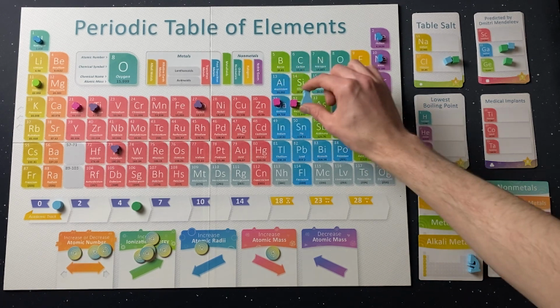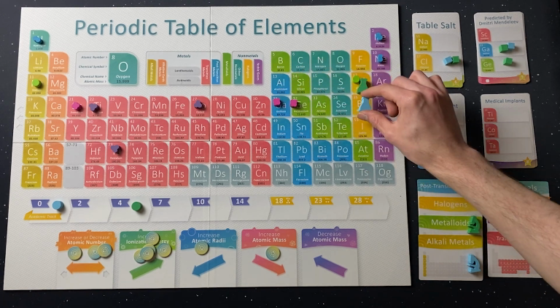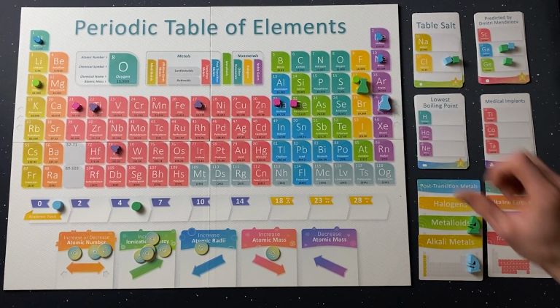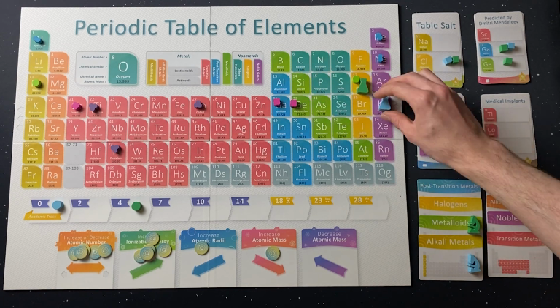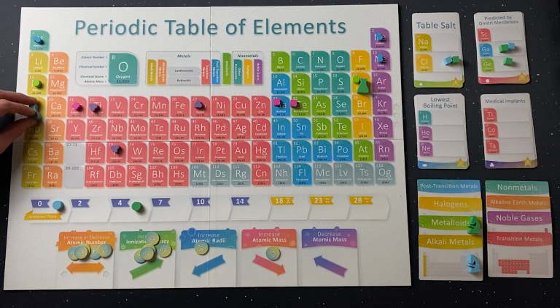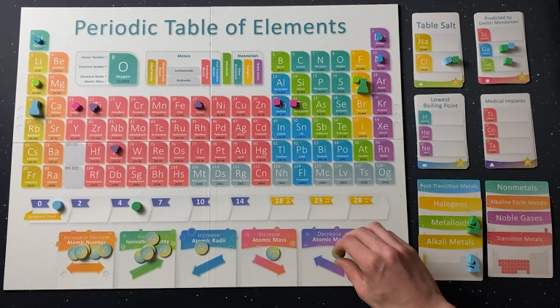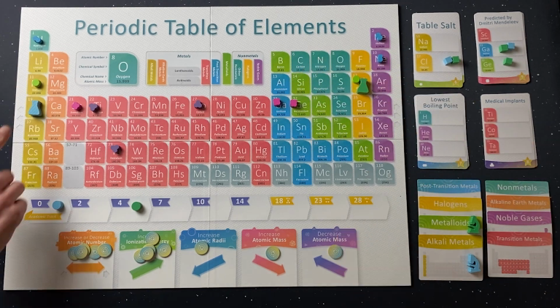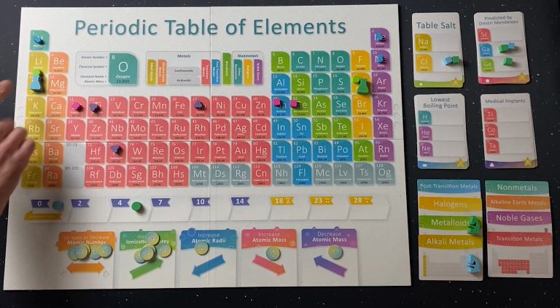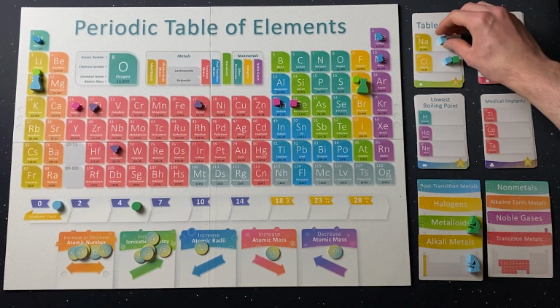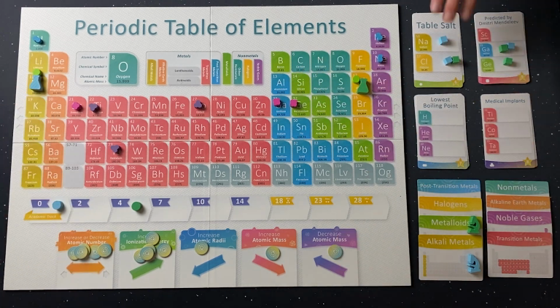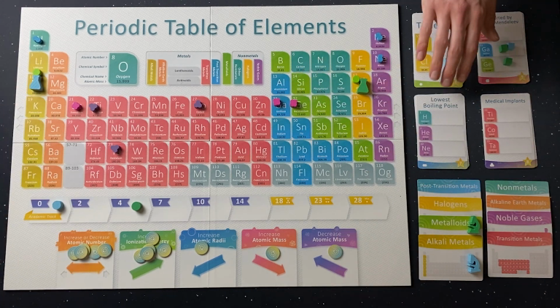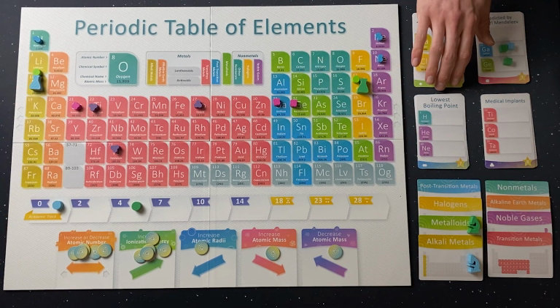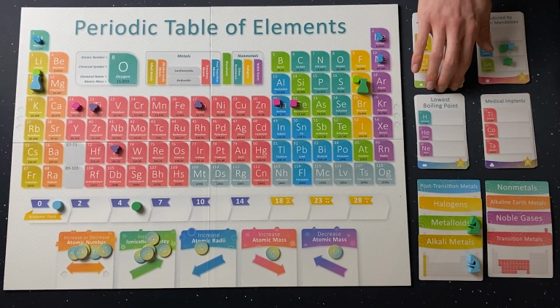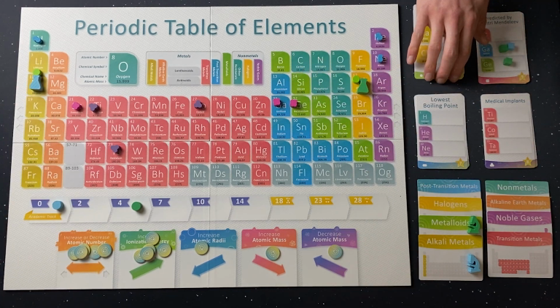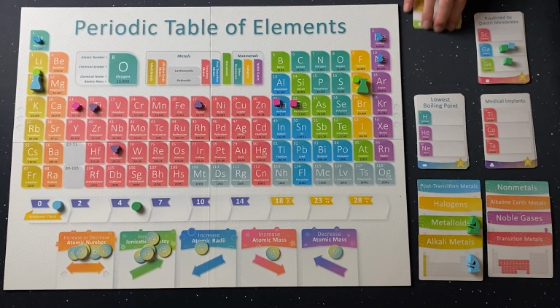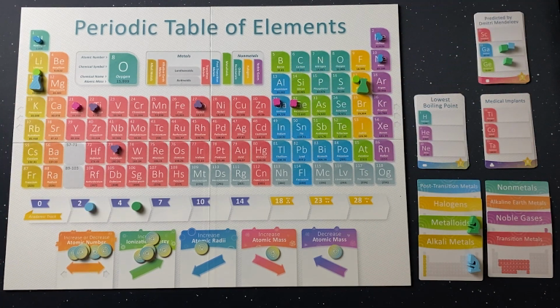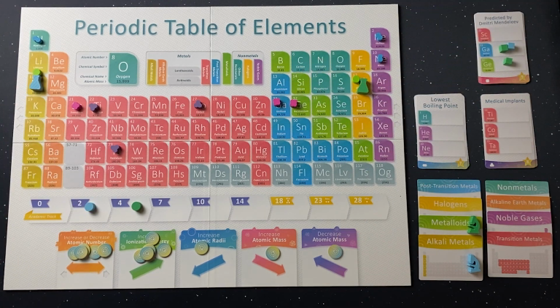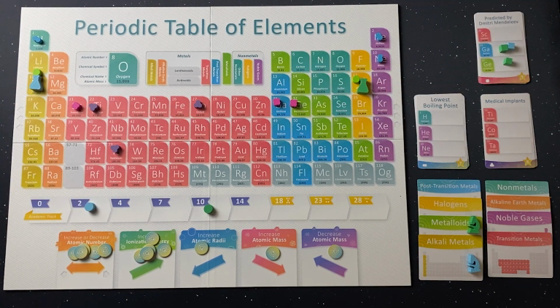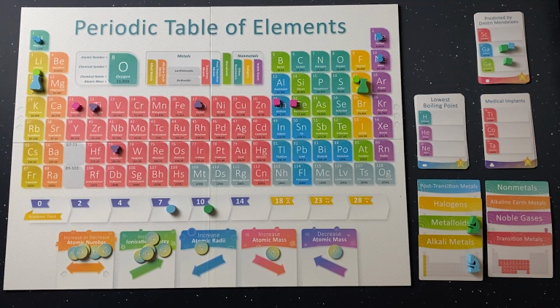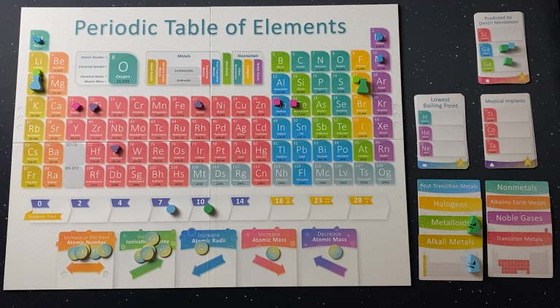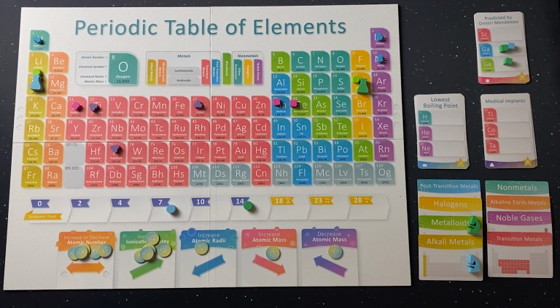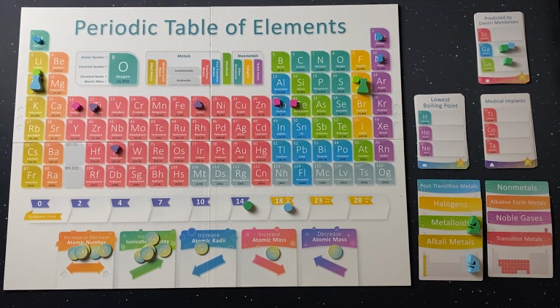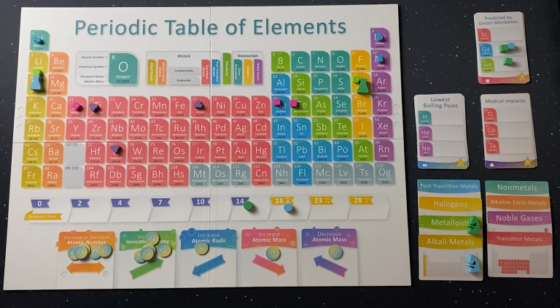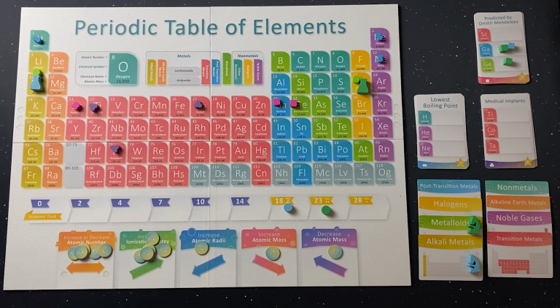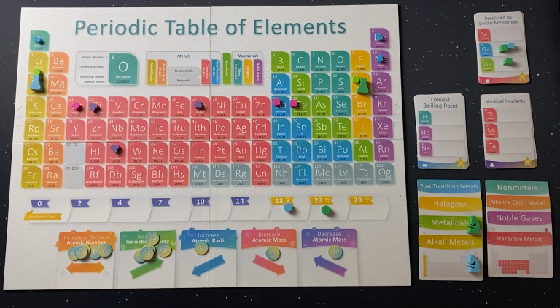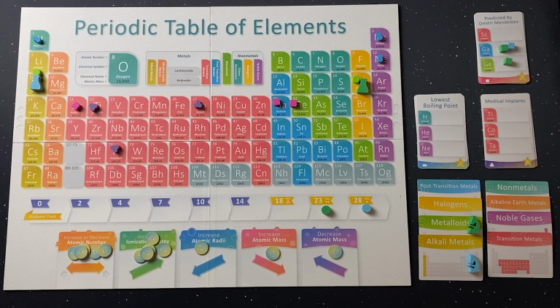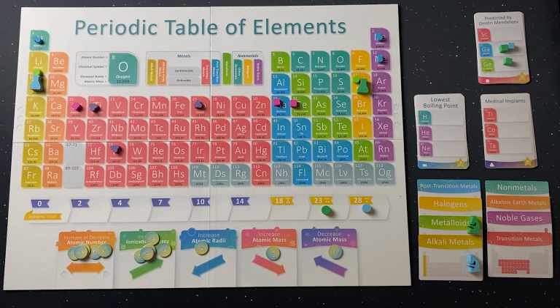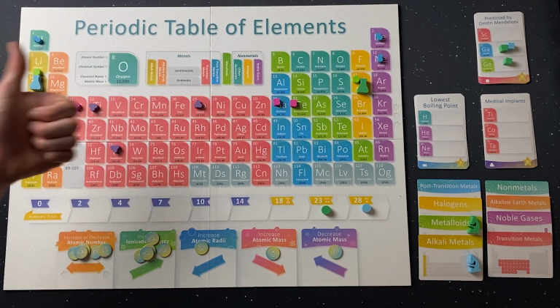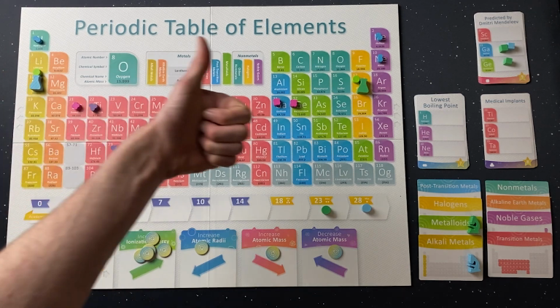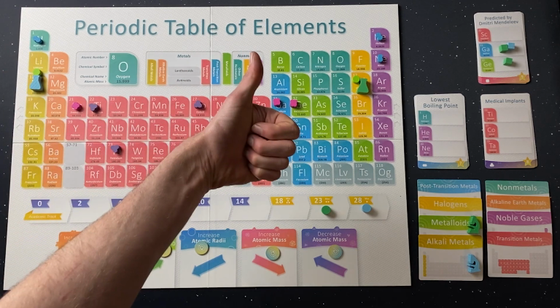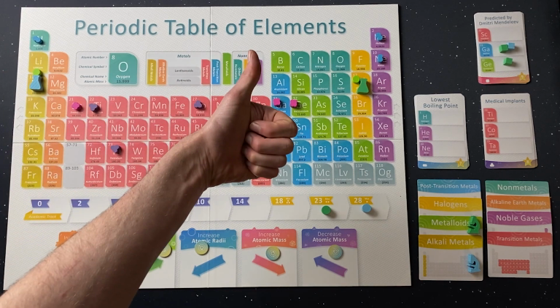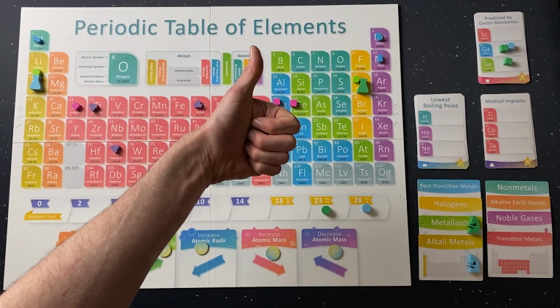When a stack of research cards is depleted, or two players reach the end of the academic track, the game ends.